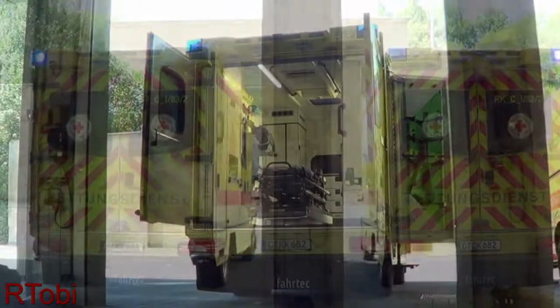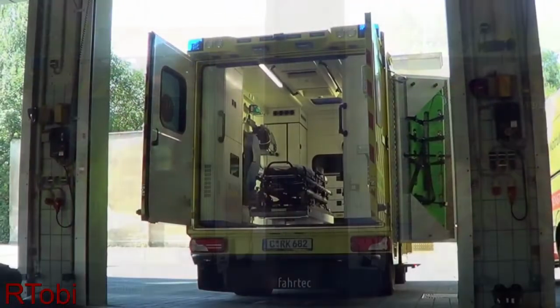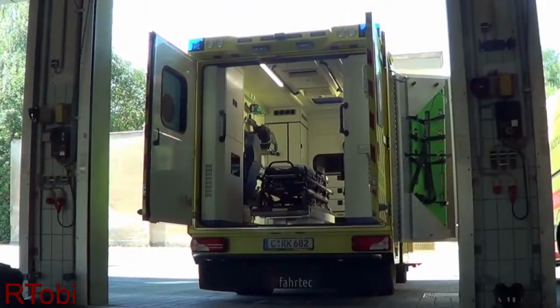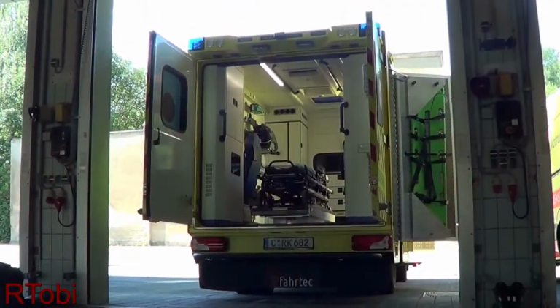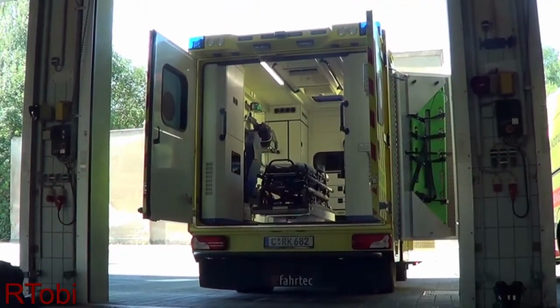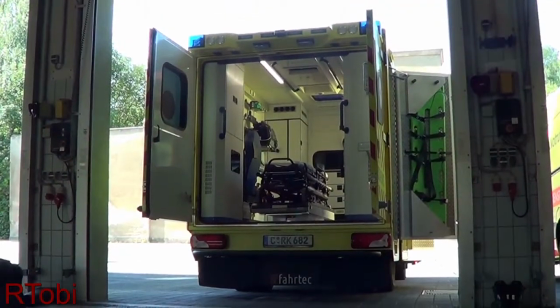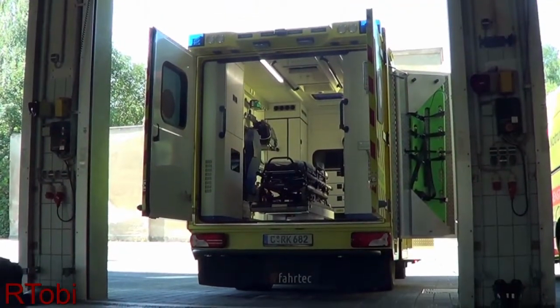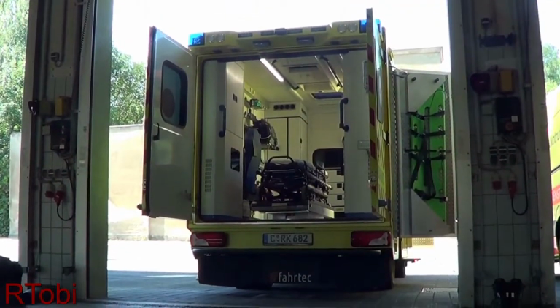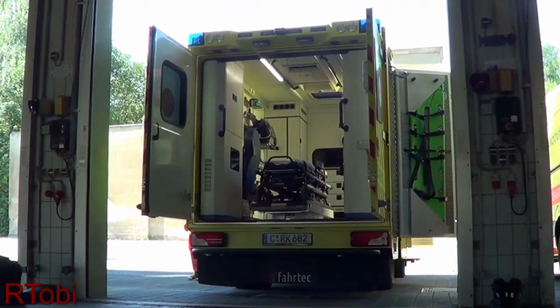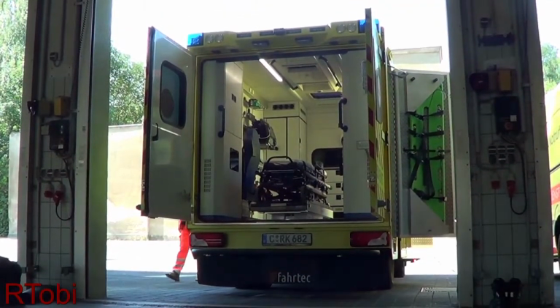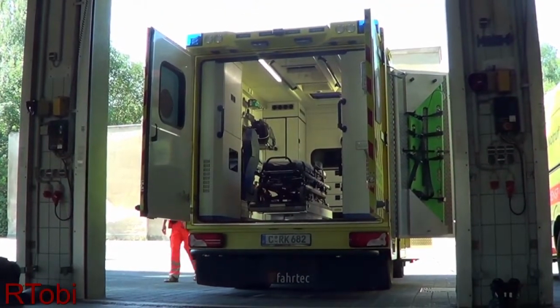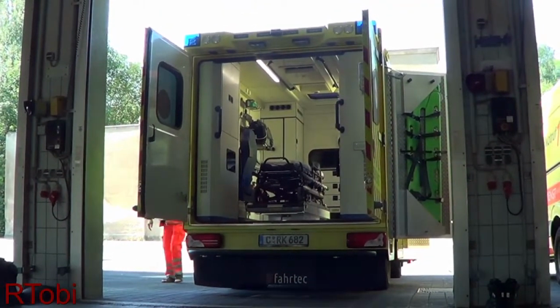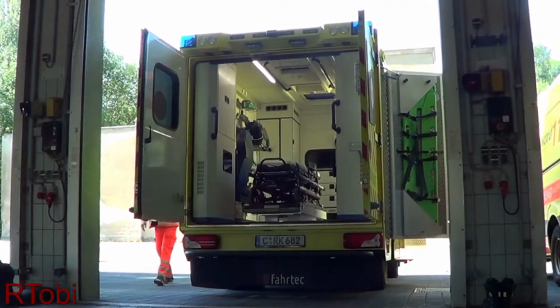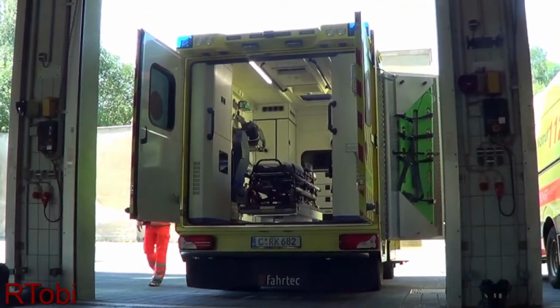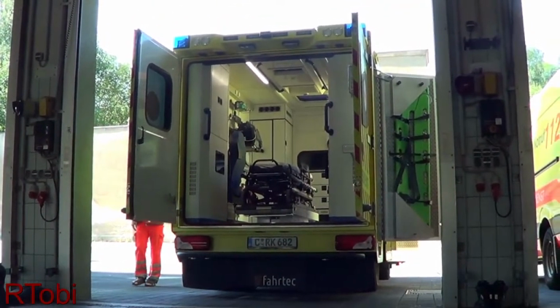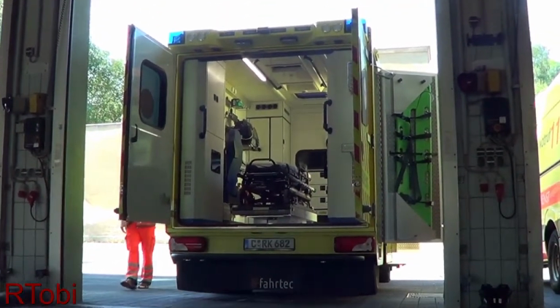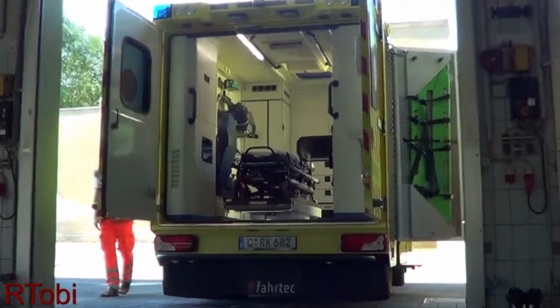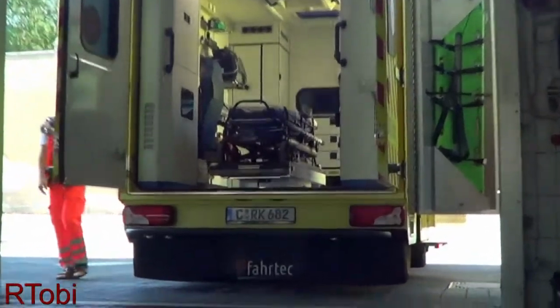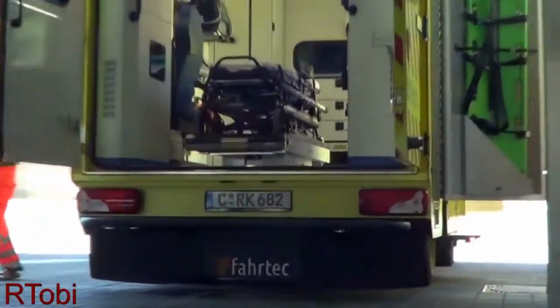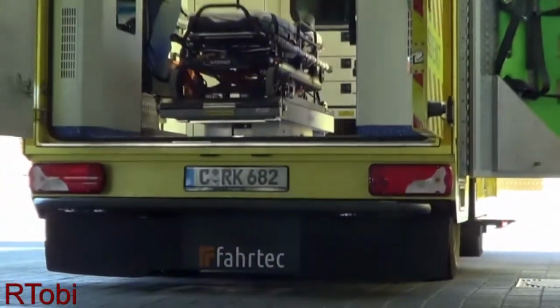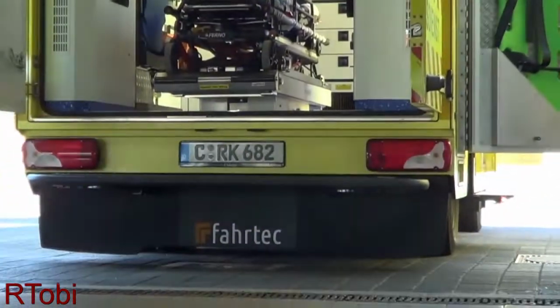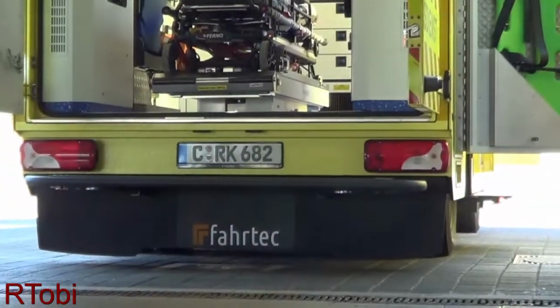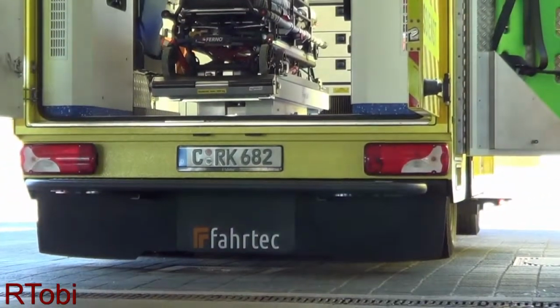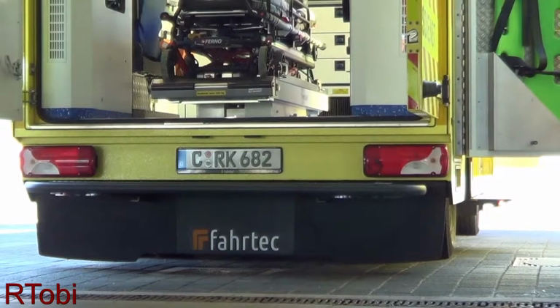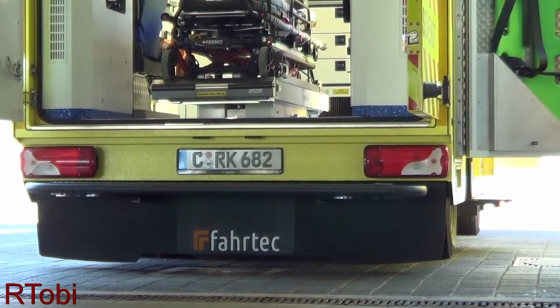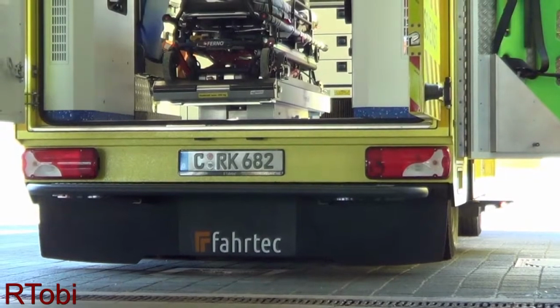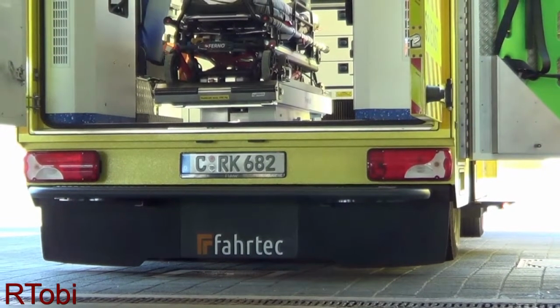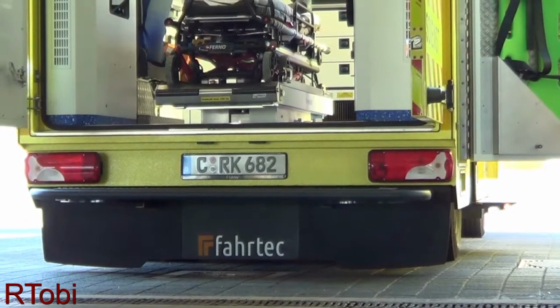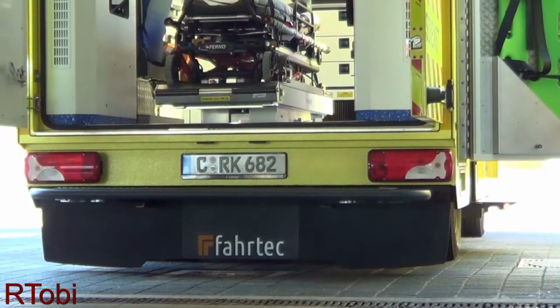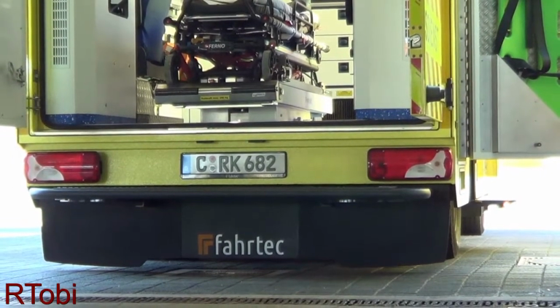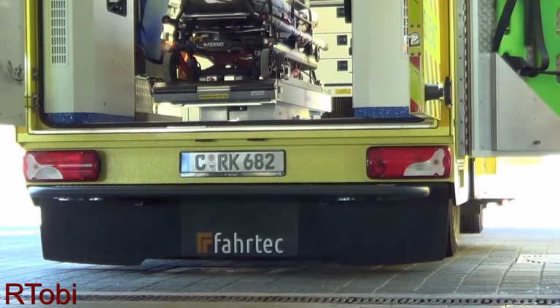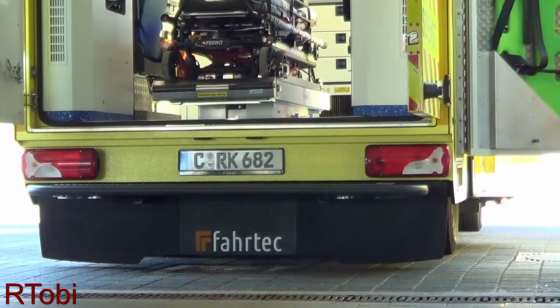The new ambulances also have an air suspension. The rear can be lowered by pressing a button, which makes entering much easier and safer.